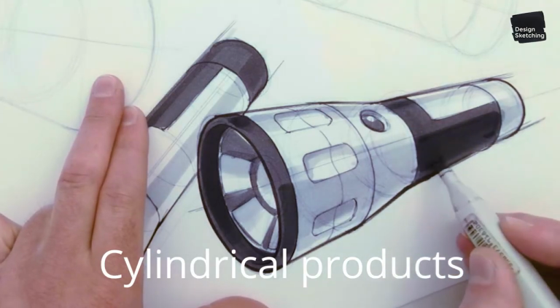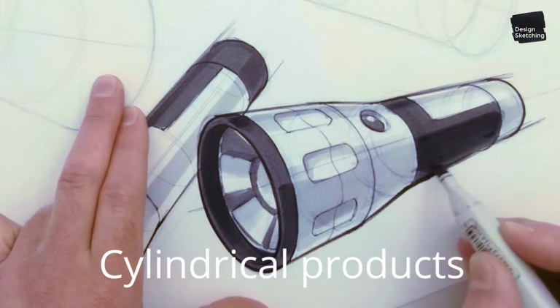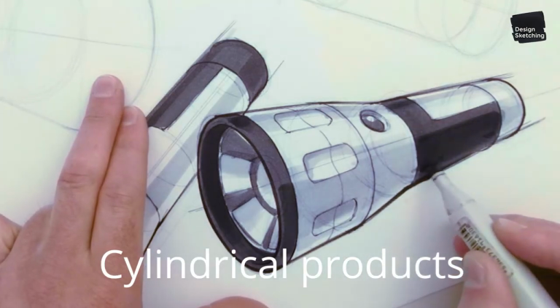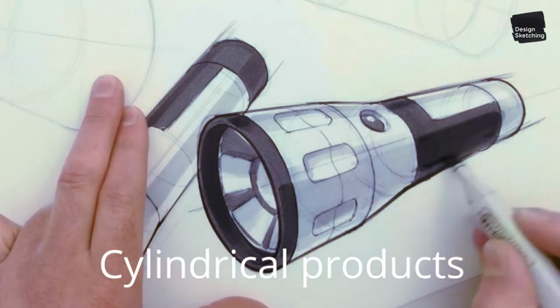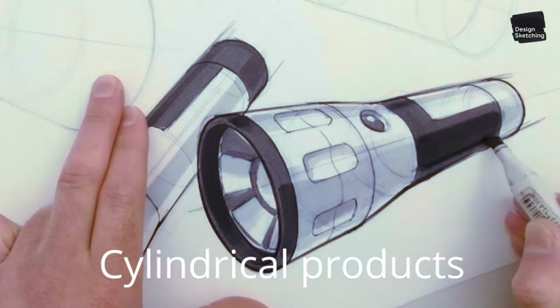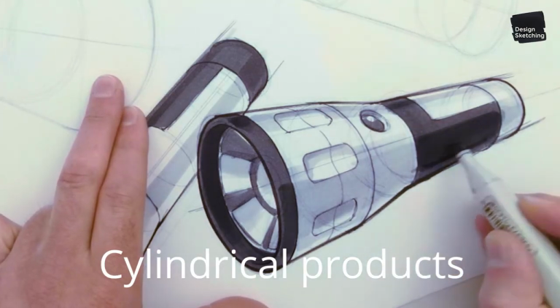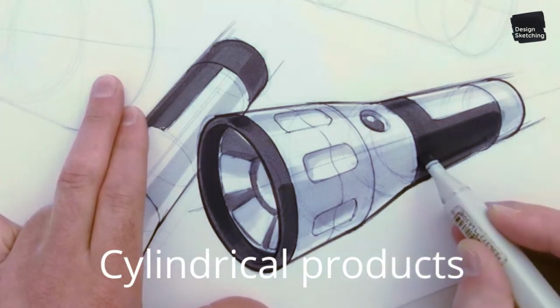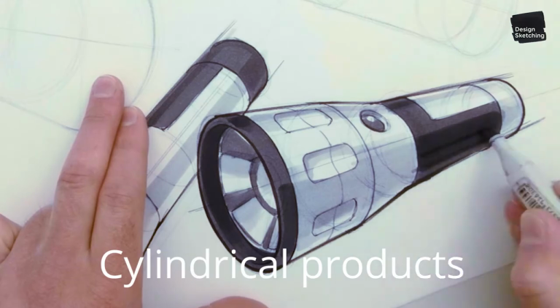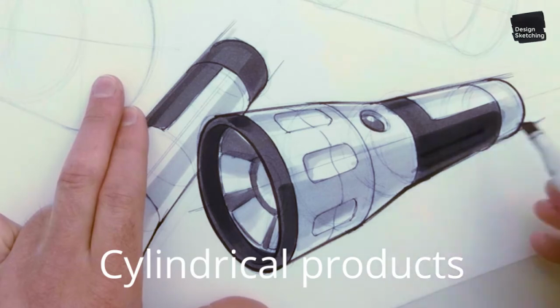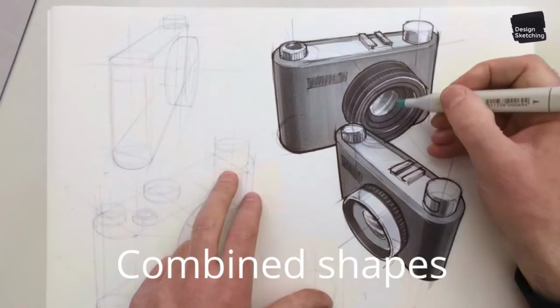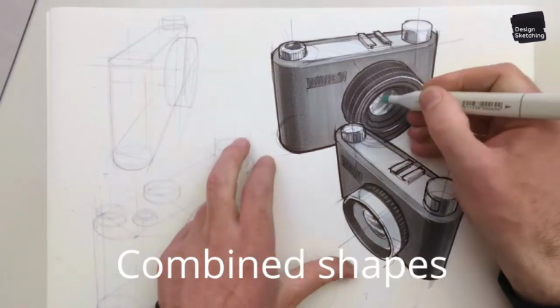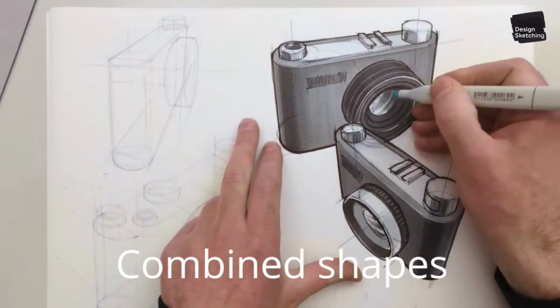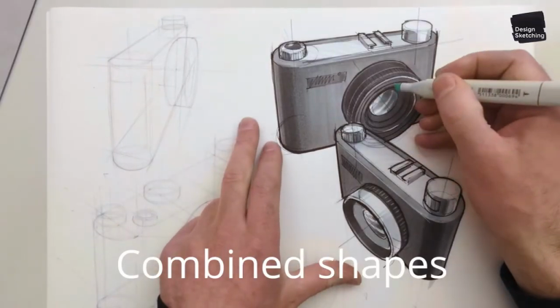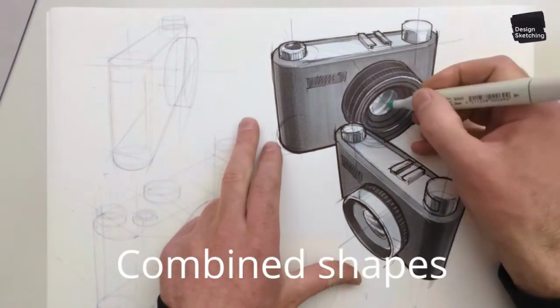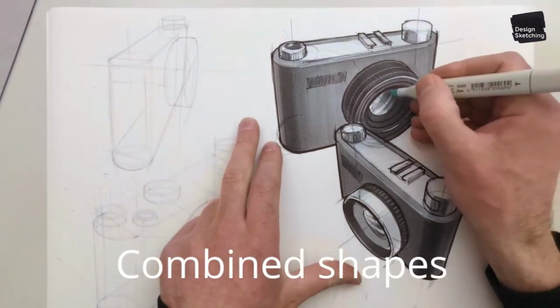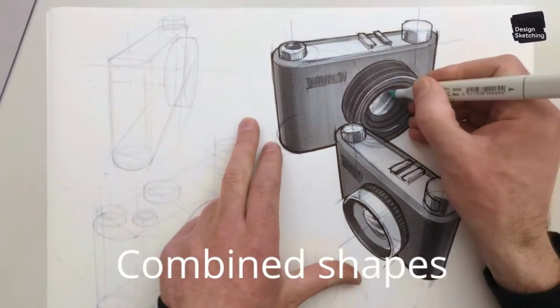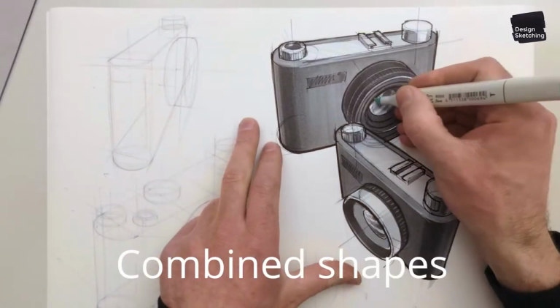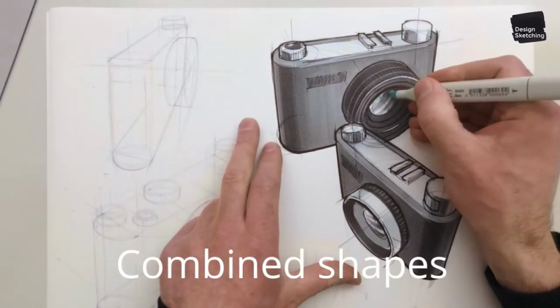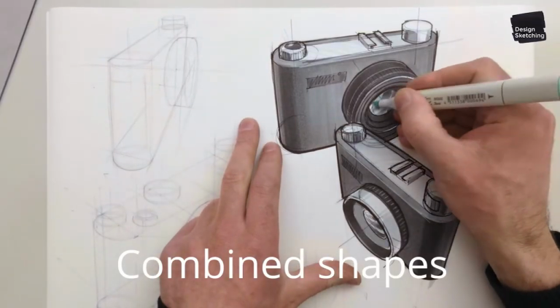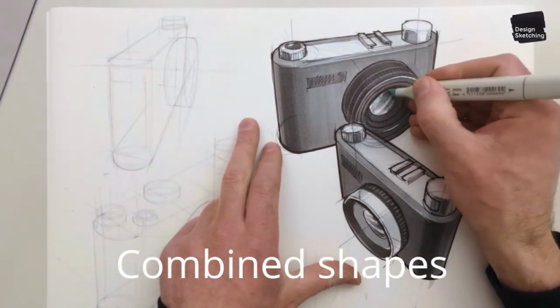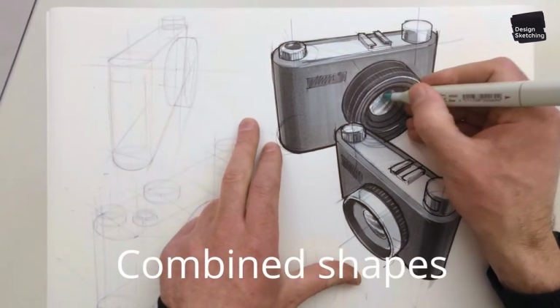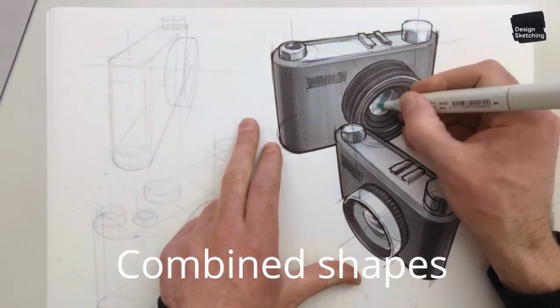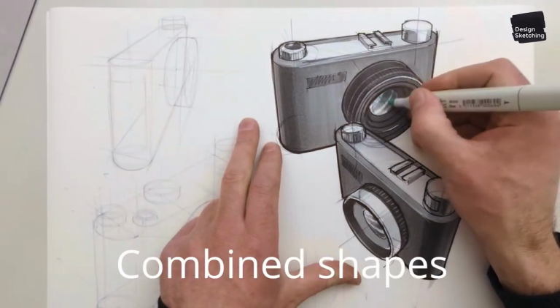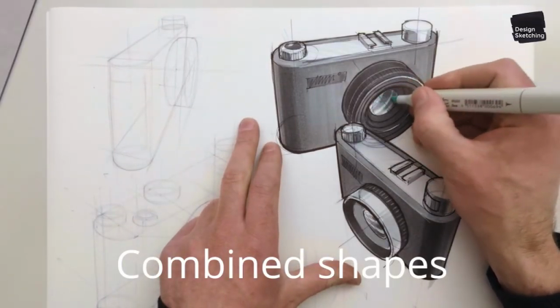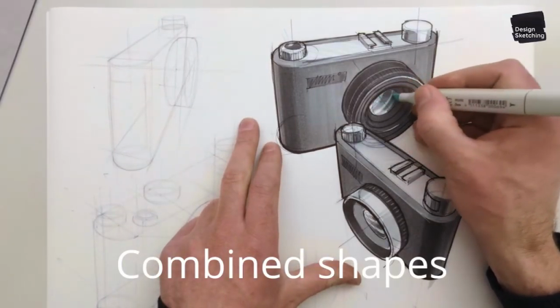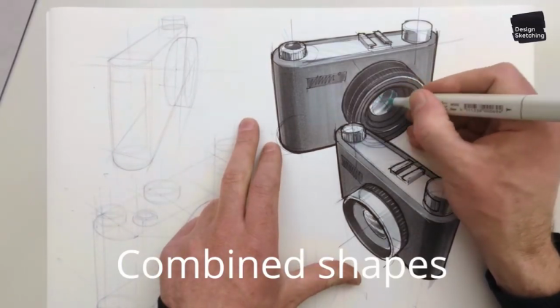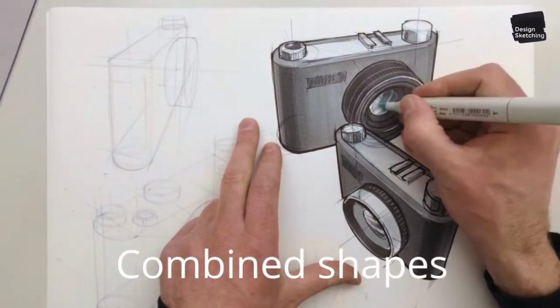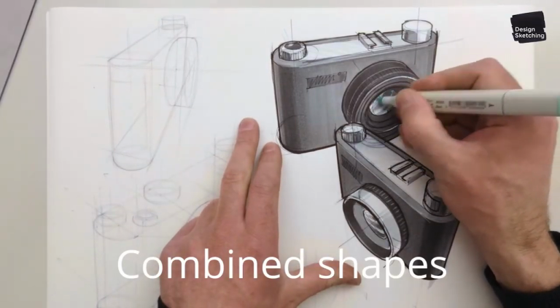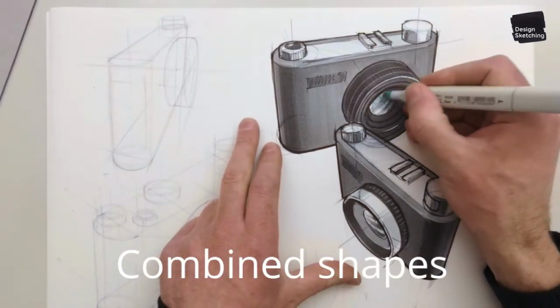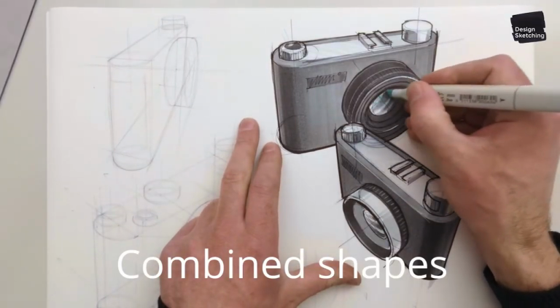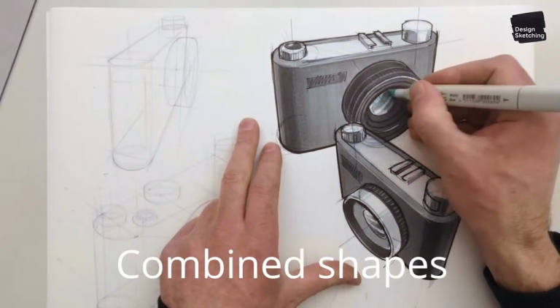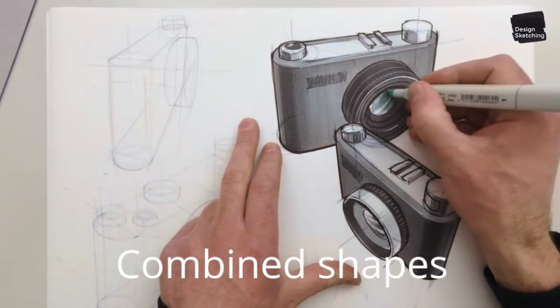Finally, you'll learn how to combine both linear and cylindrical shapes in products like cameras and radios.